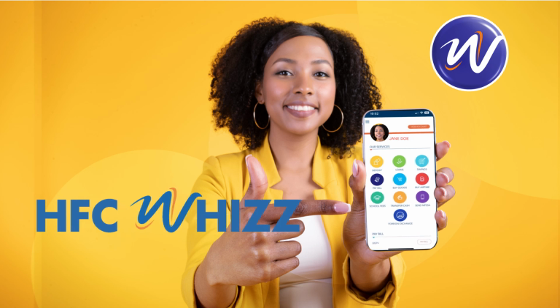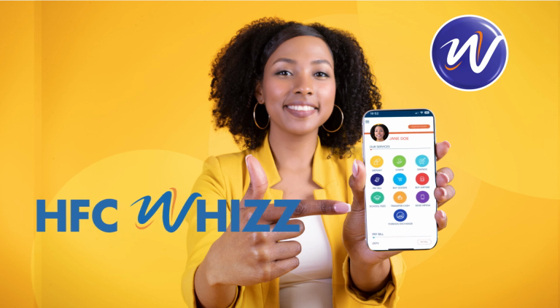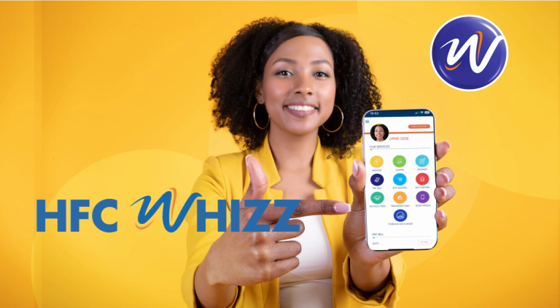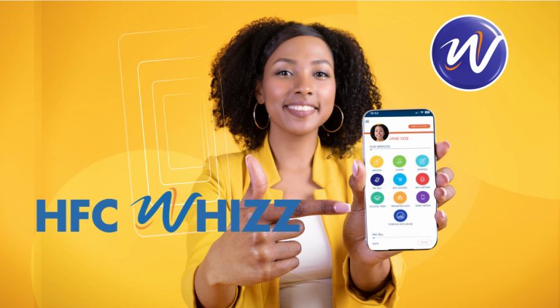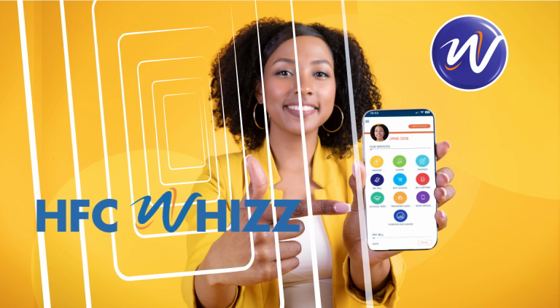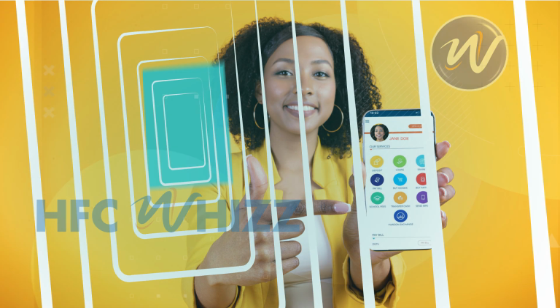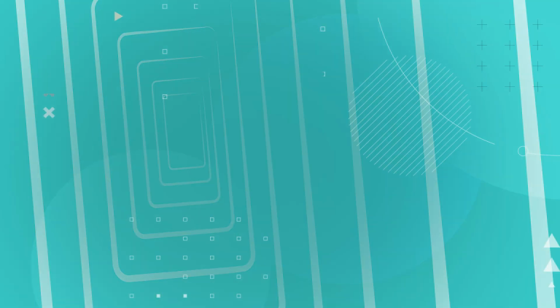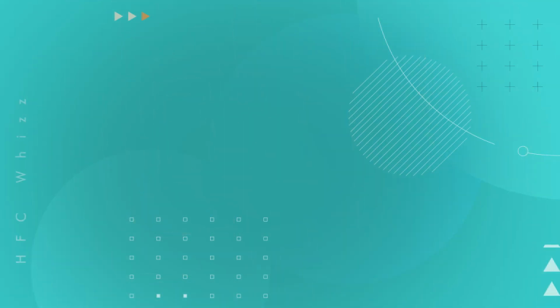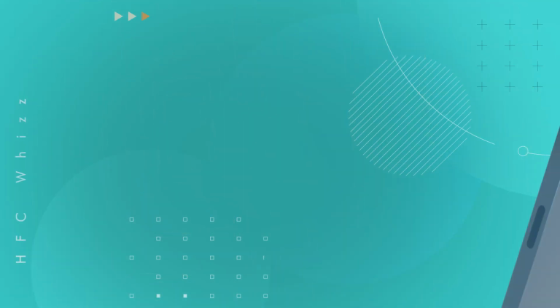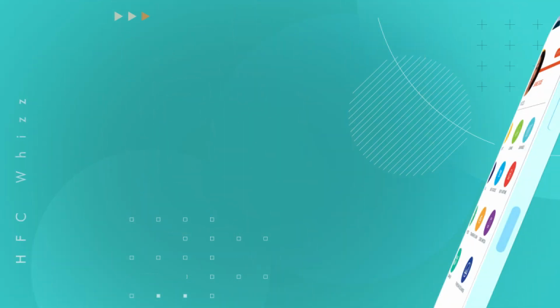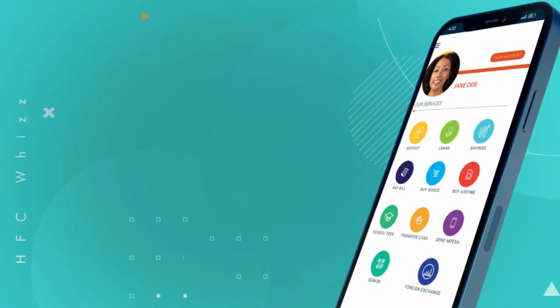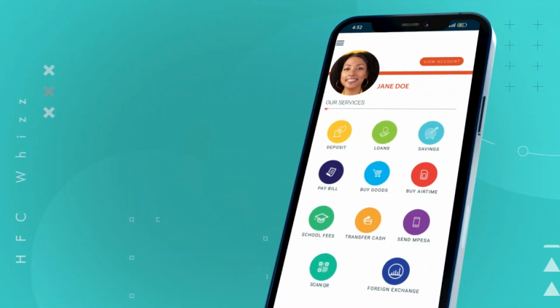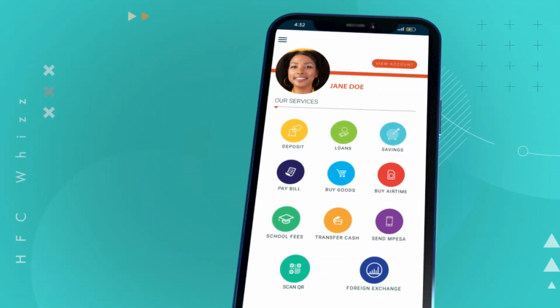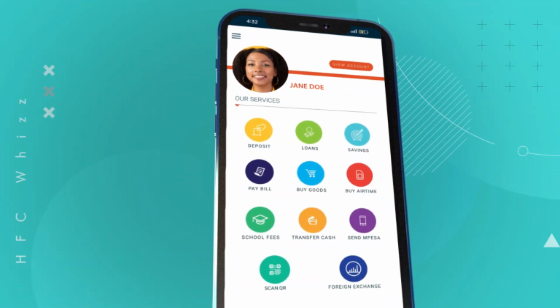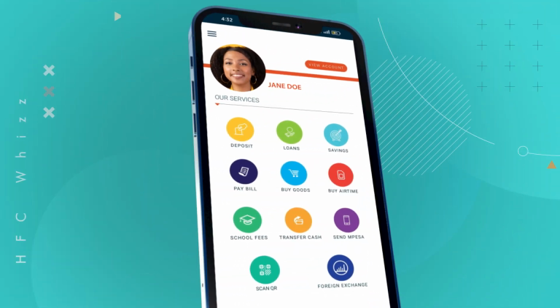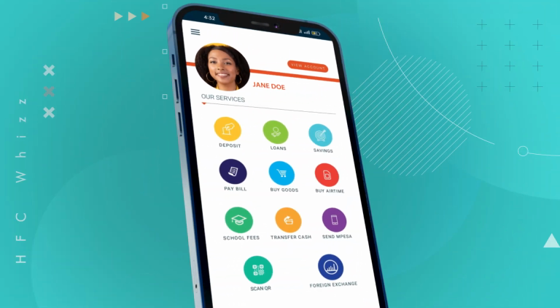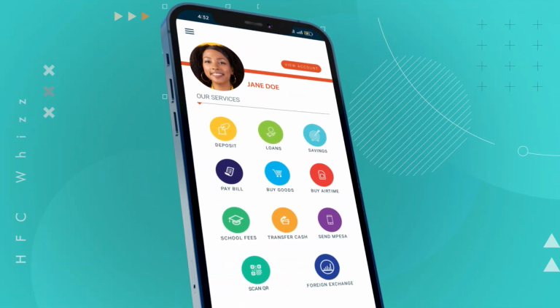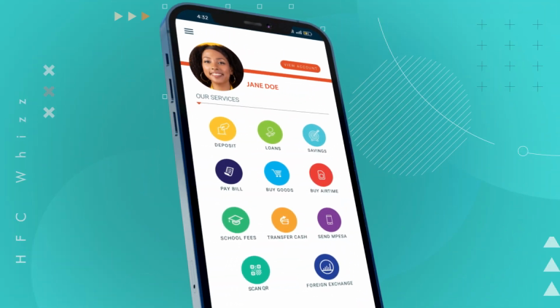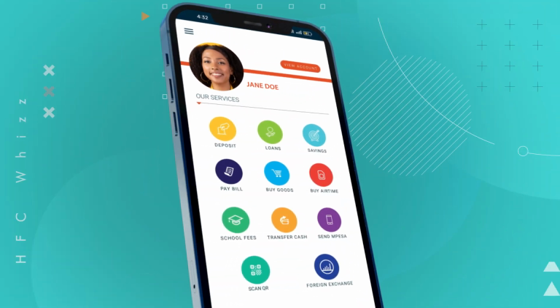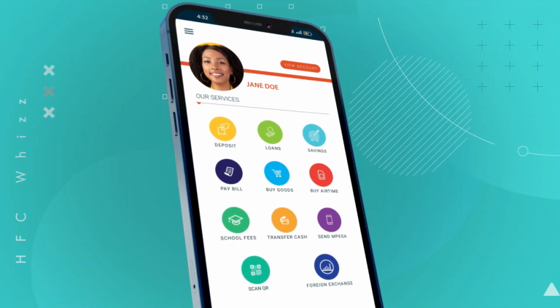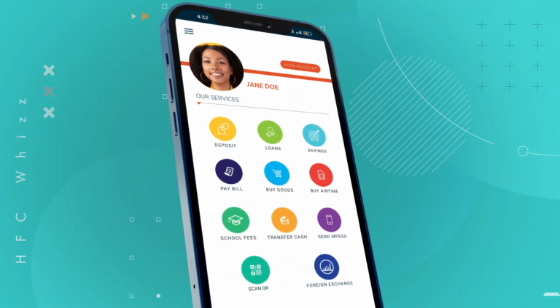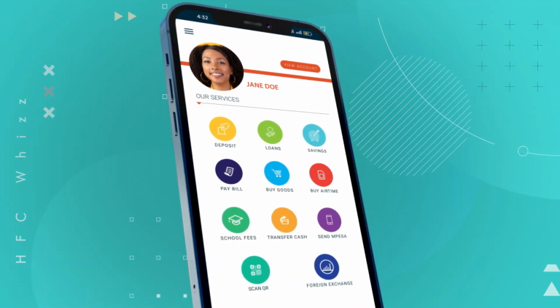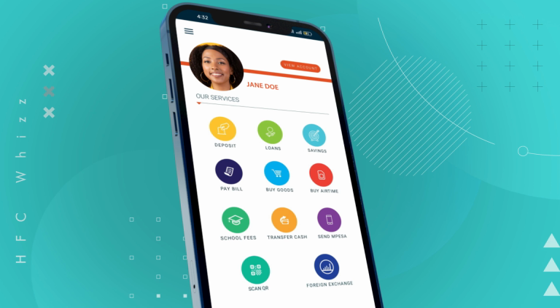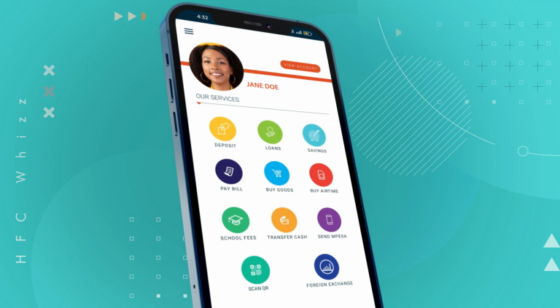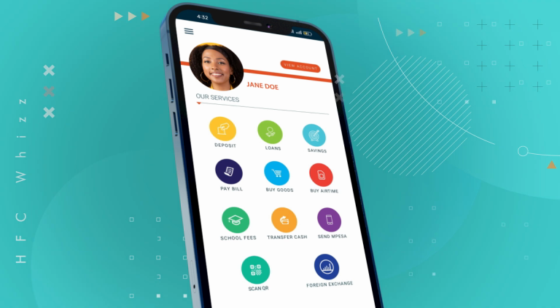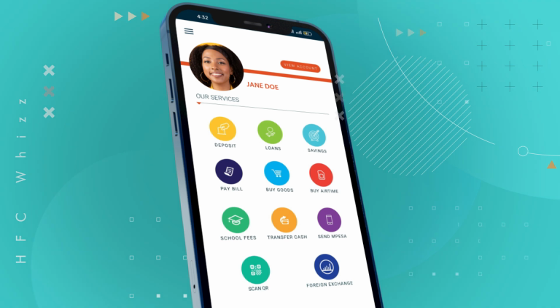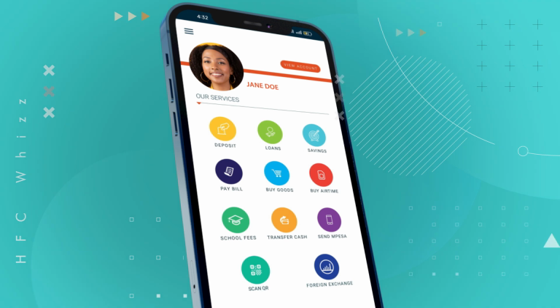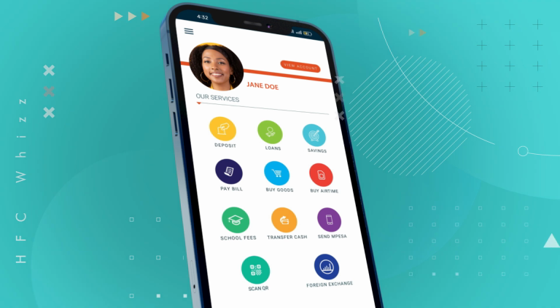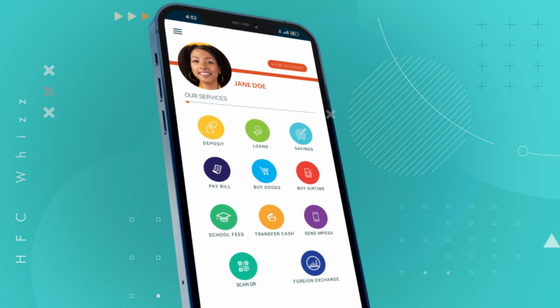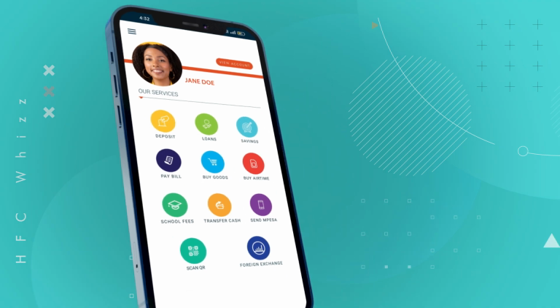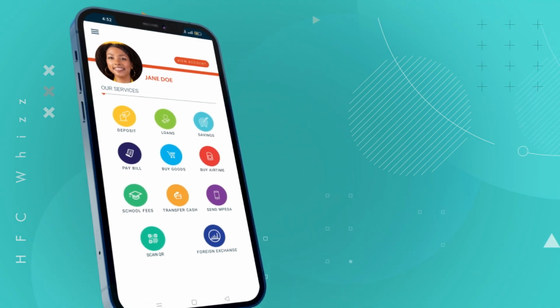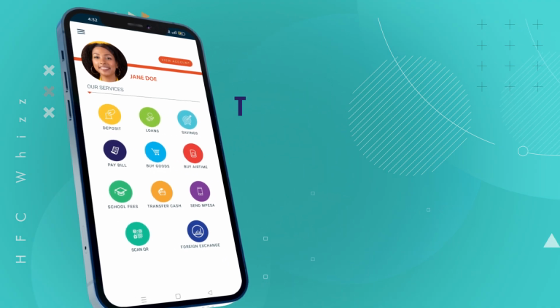Simplify making payments for your purchases by paying directly from your HFC bank account with HFC WIS app.